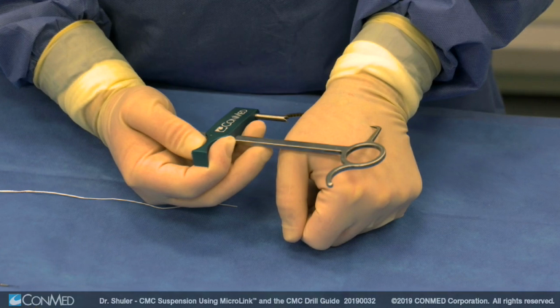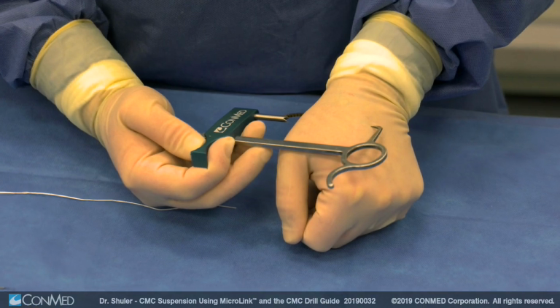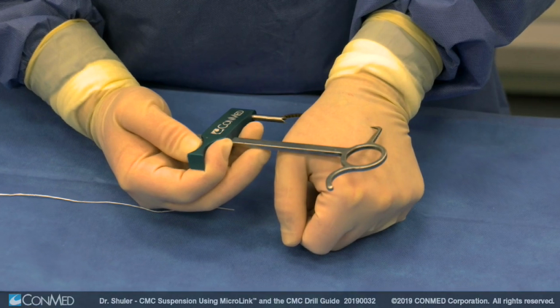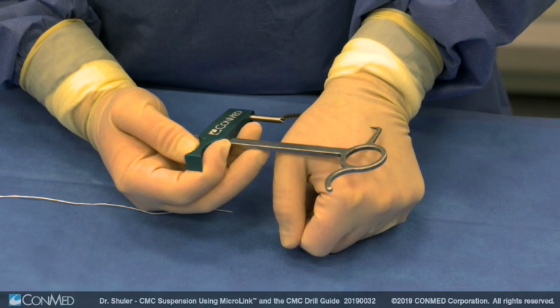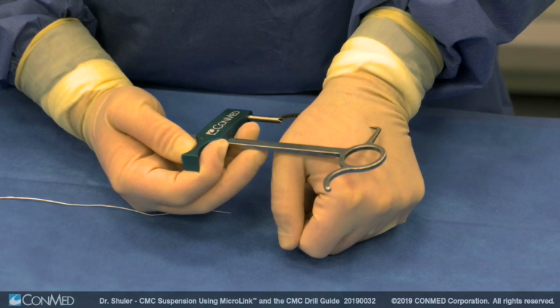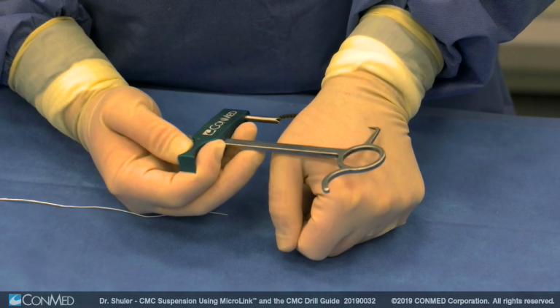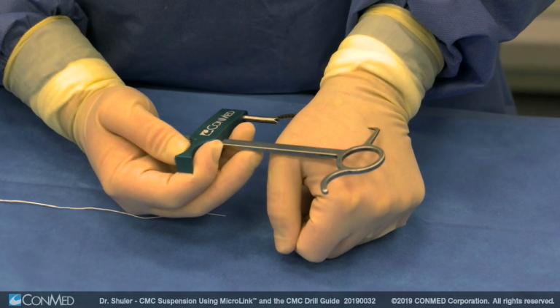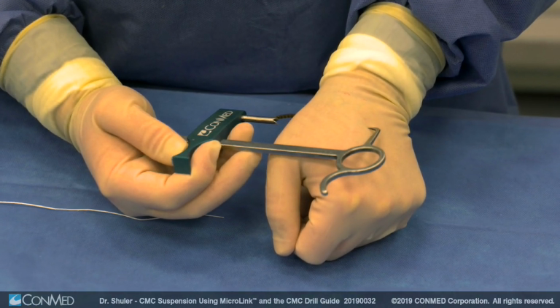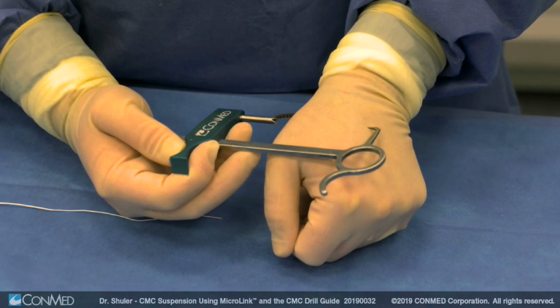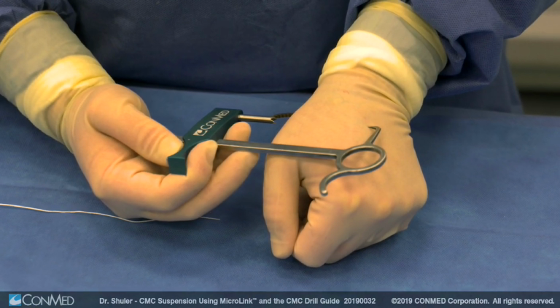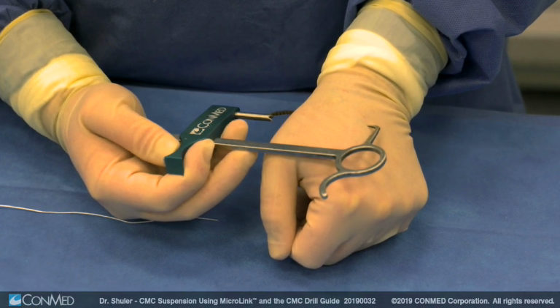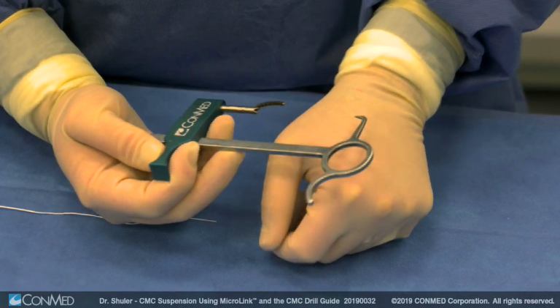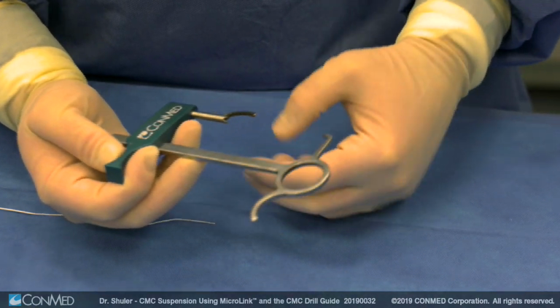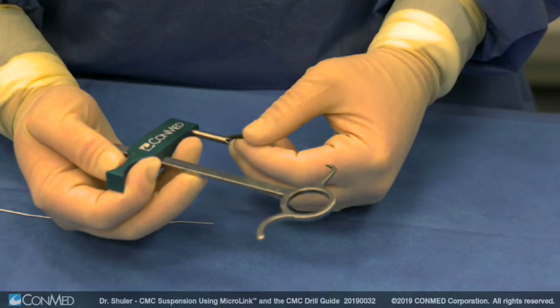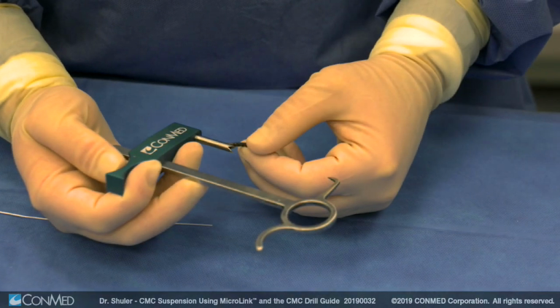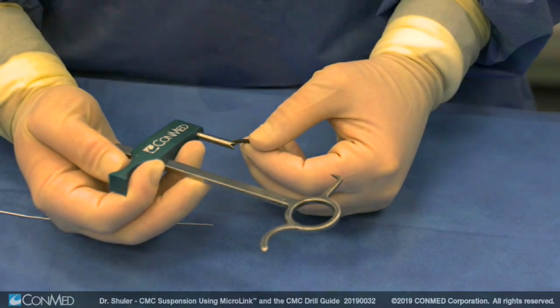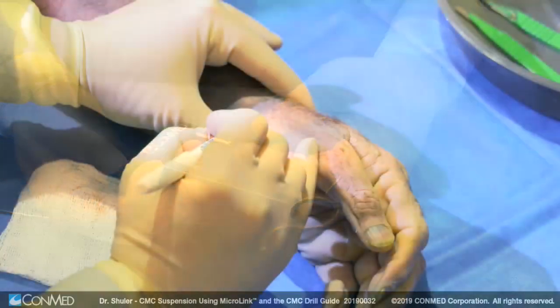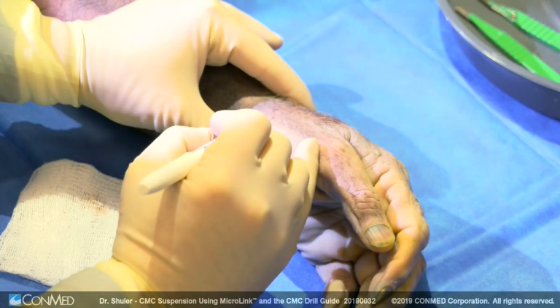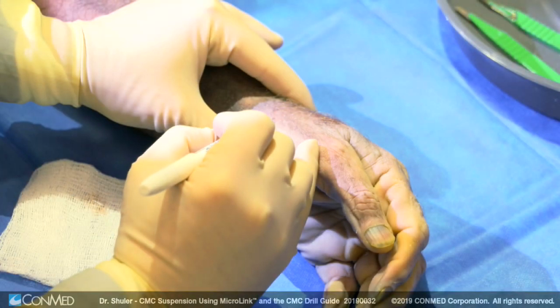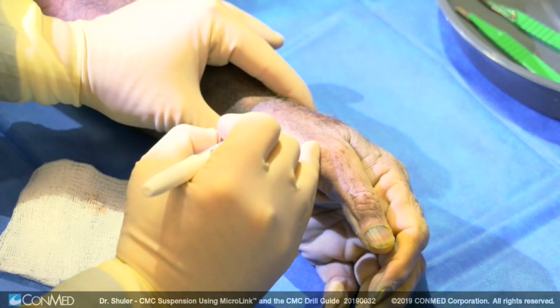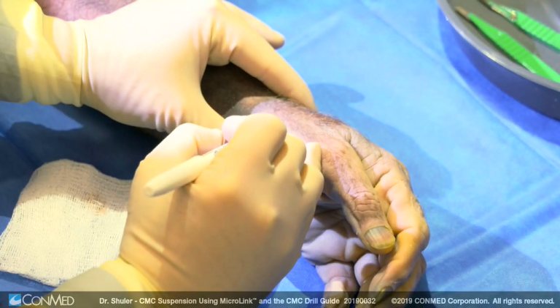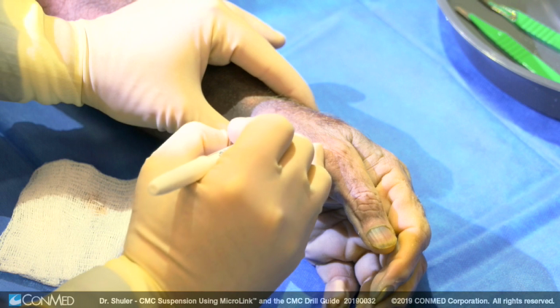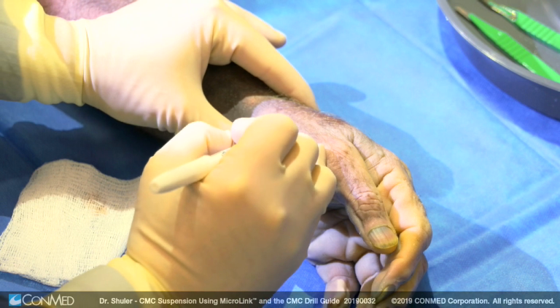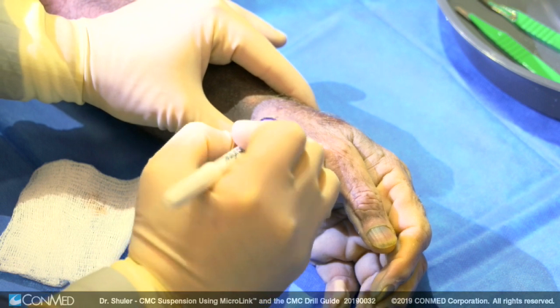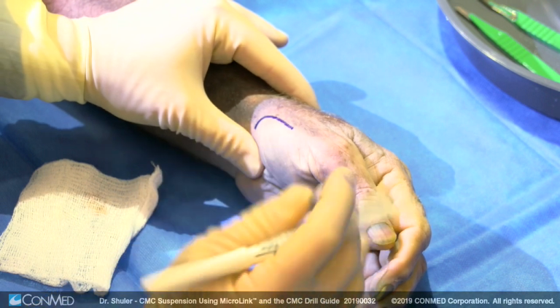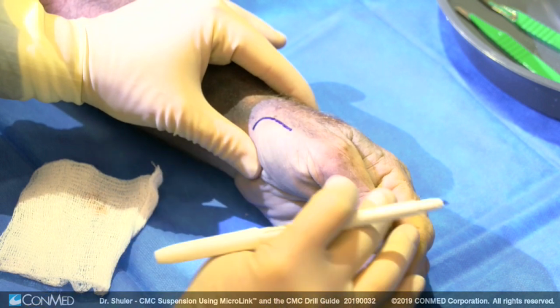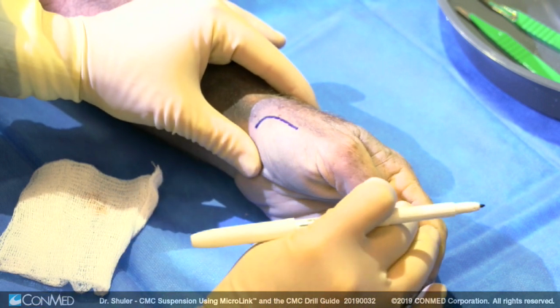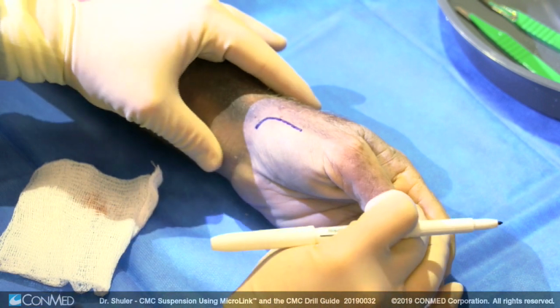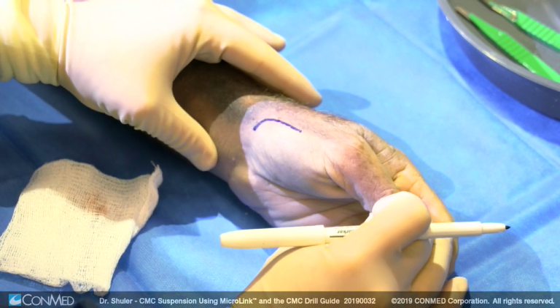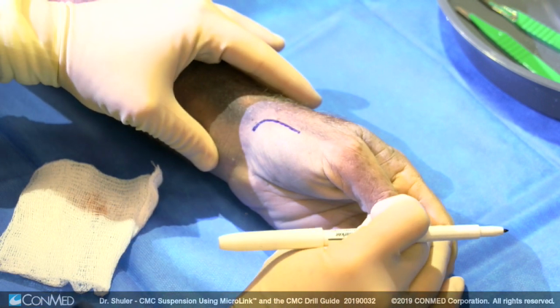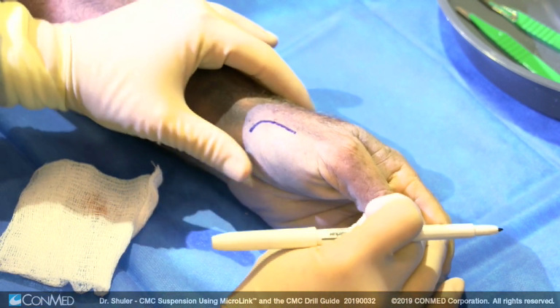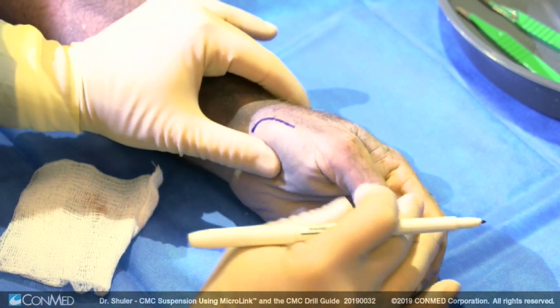The CMC drill guide shown here has the paddle, which is placed at the base of the thumb metacarpal to allow for easier alignment for guide pin placement. Moving on to the surgical procedure.